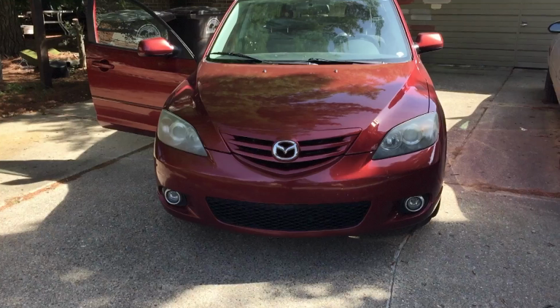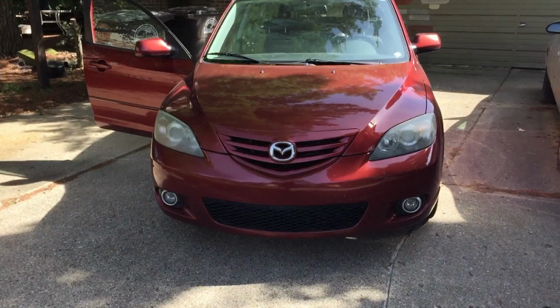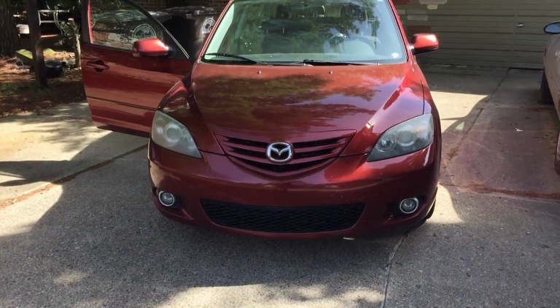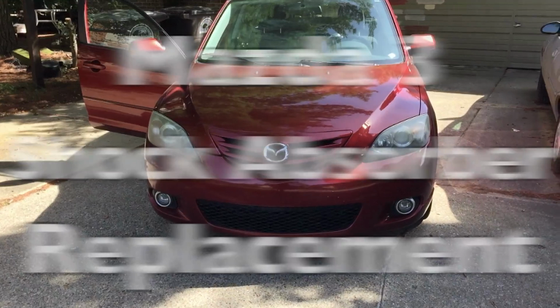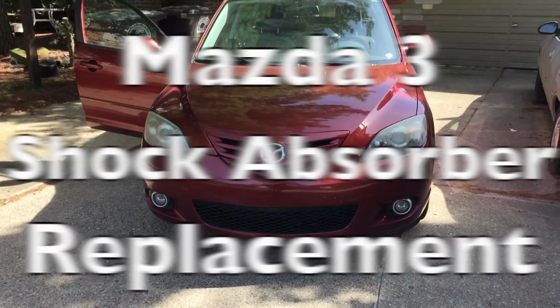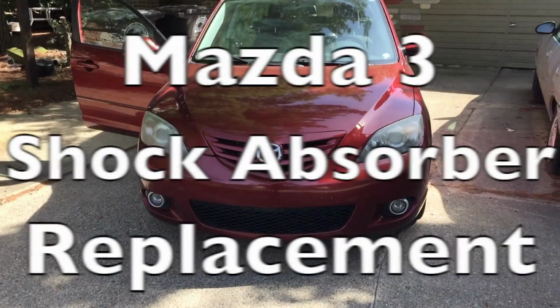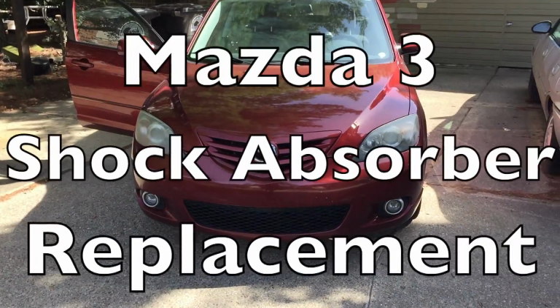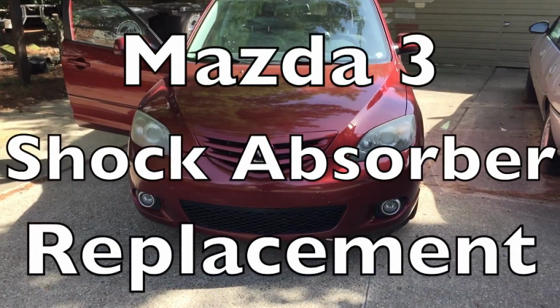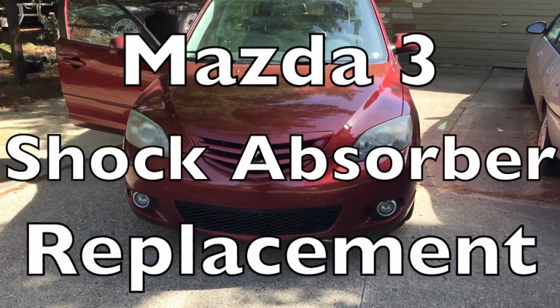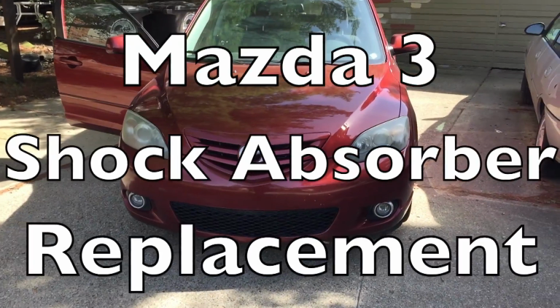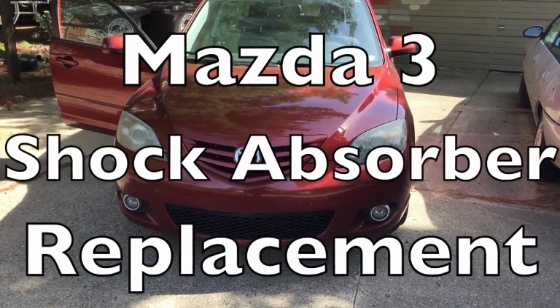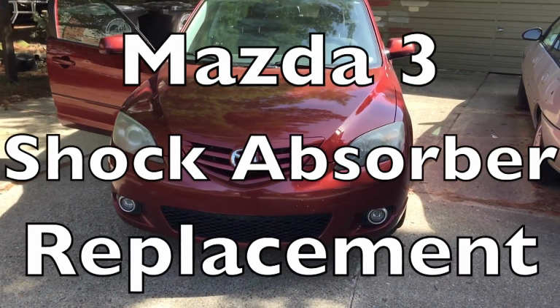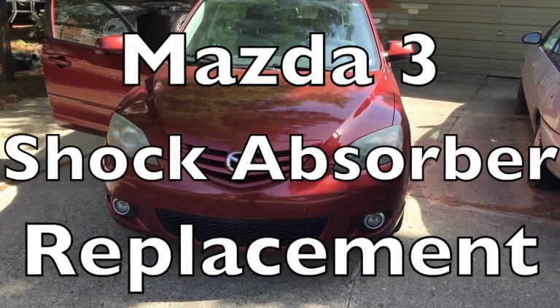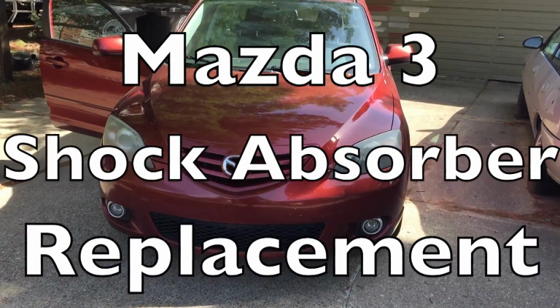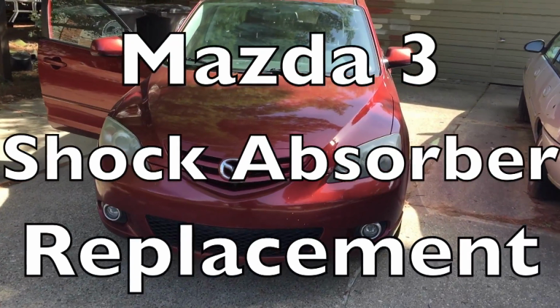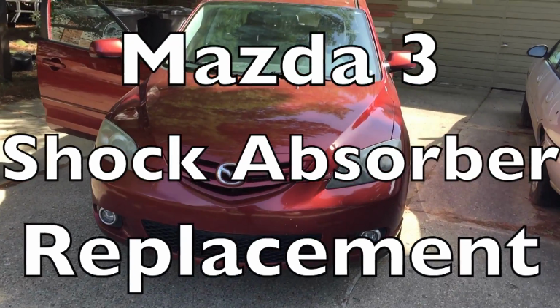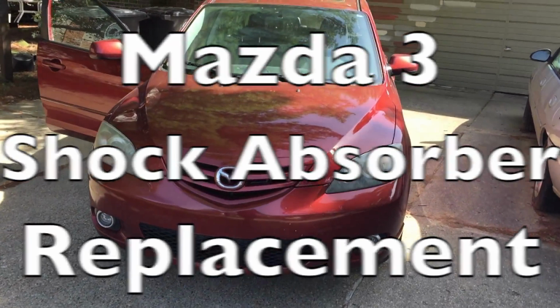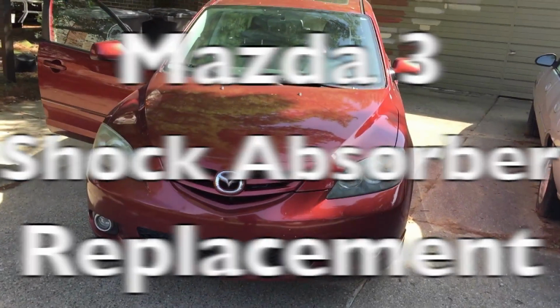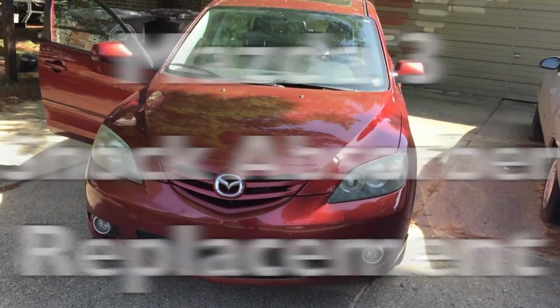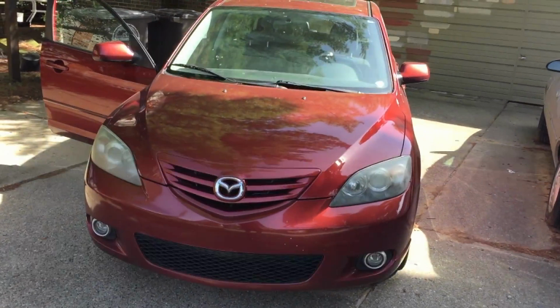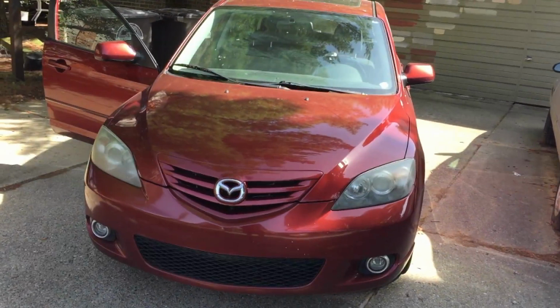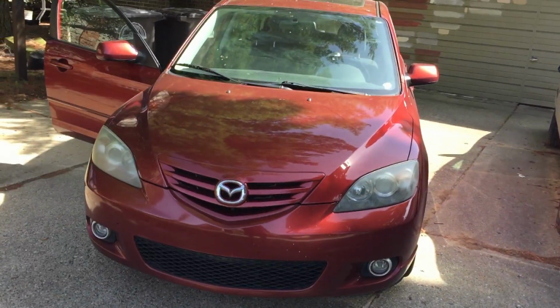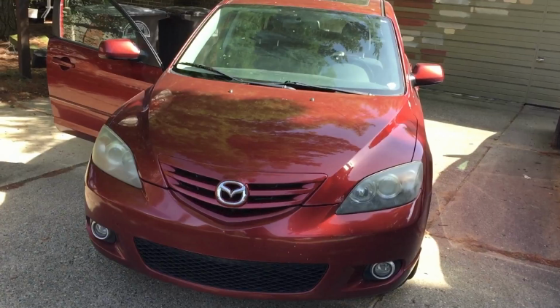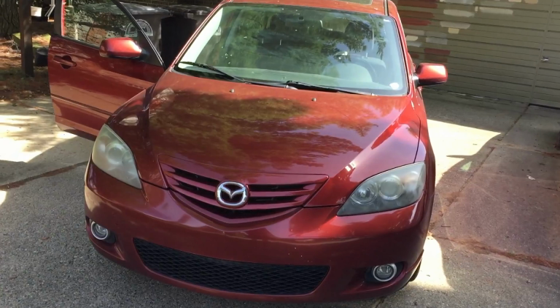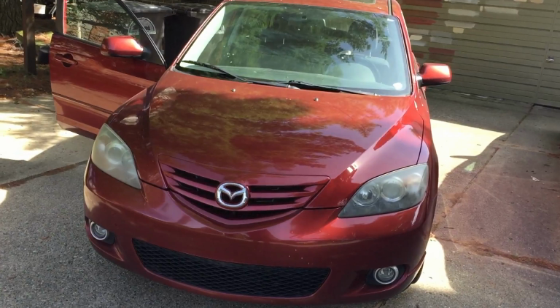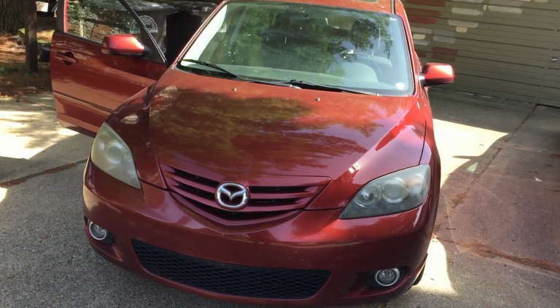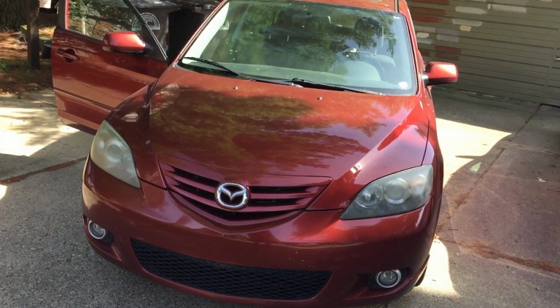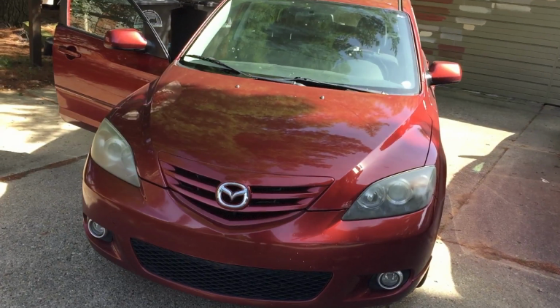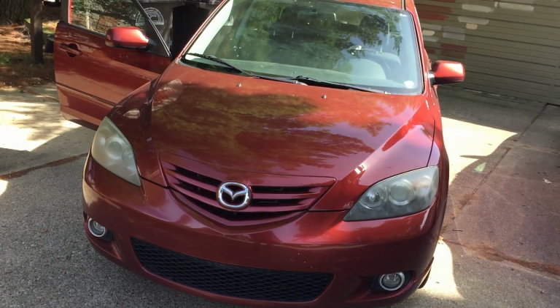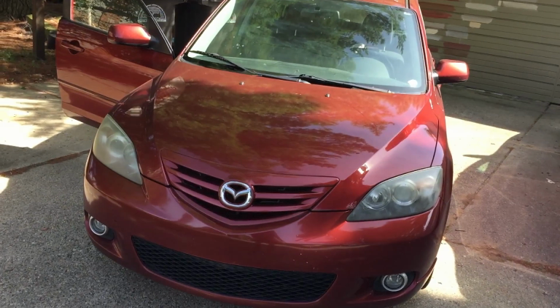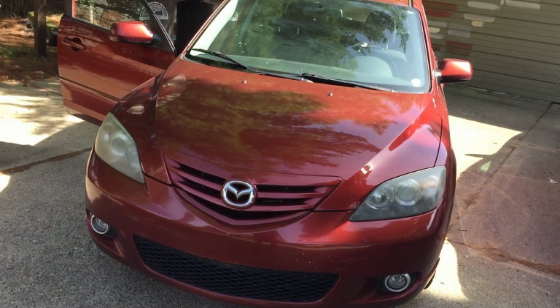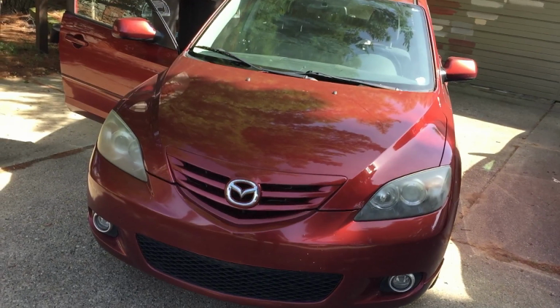Hello! Today I want to show you how to replace the rear shock absorber on a Mazda 3.